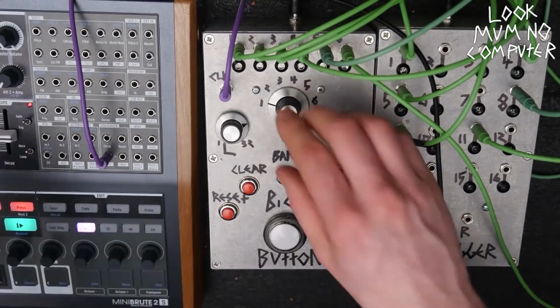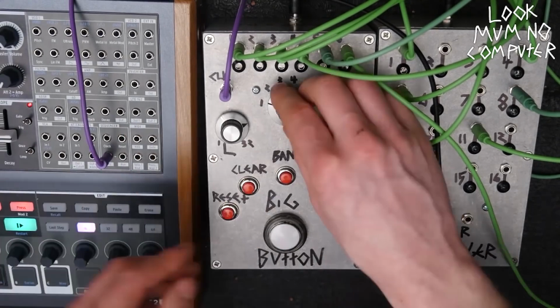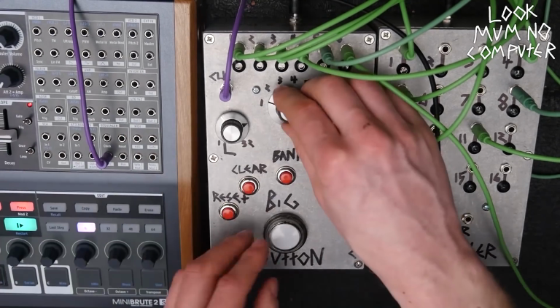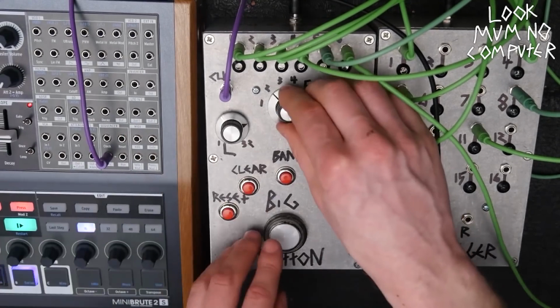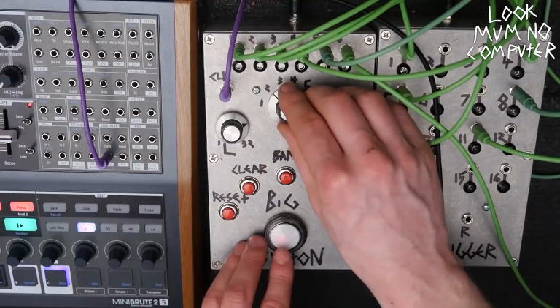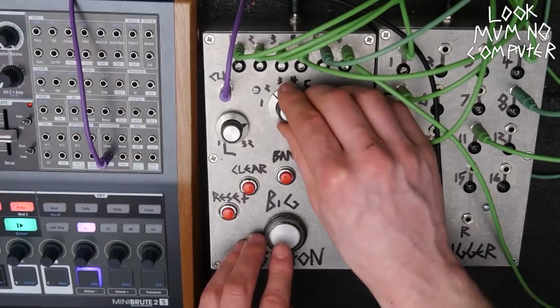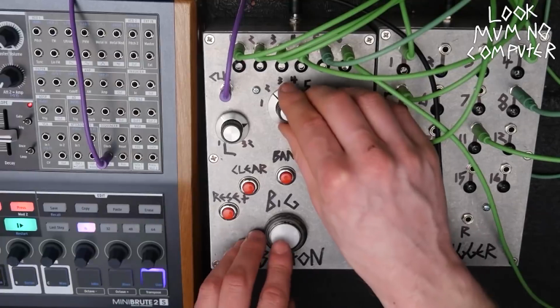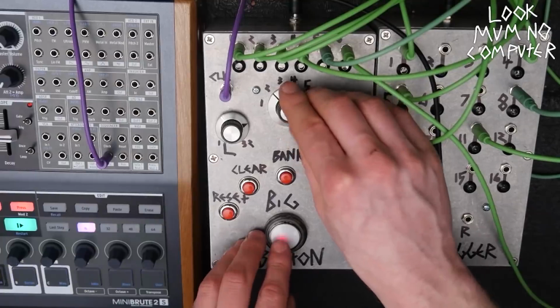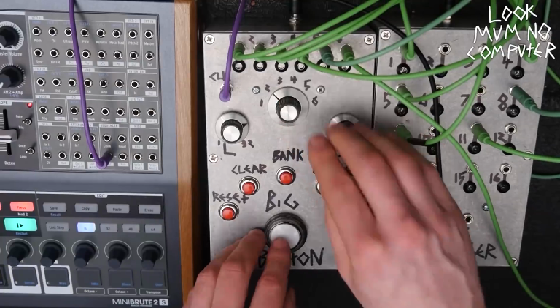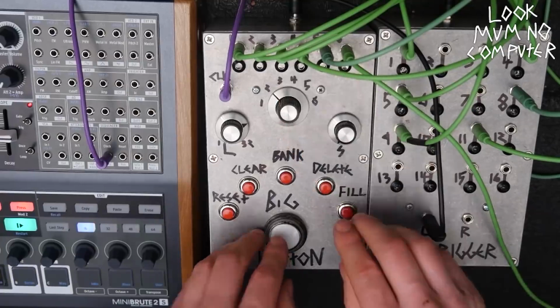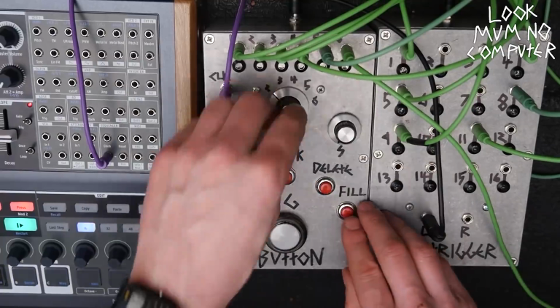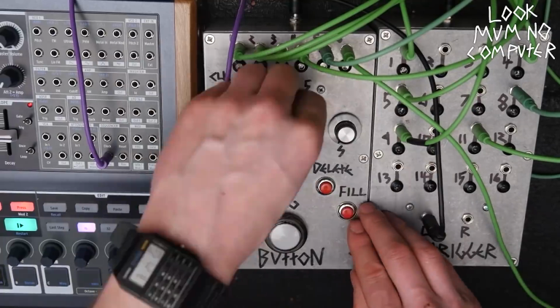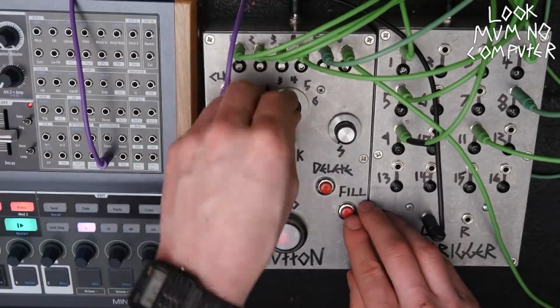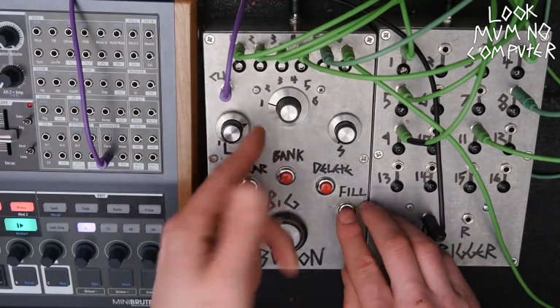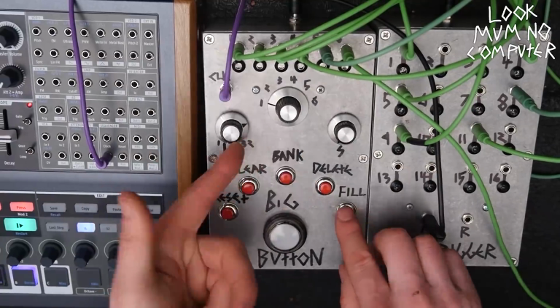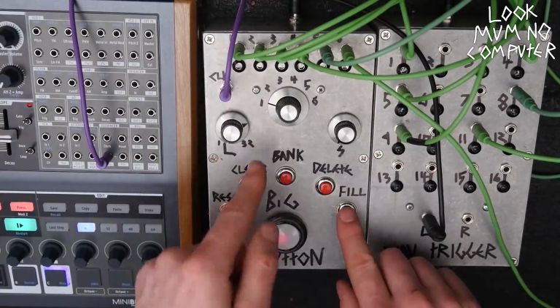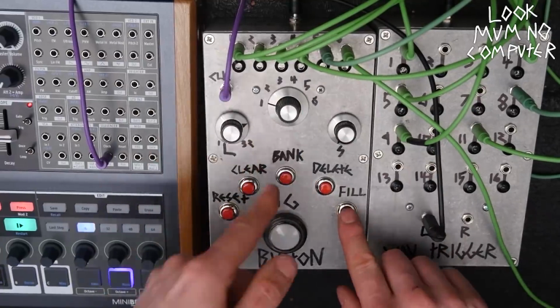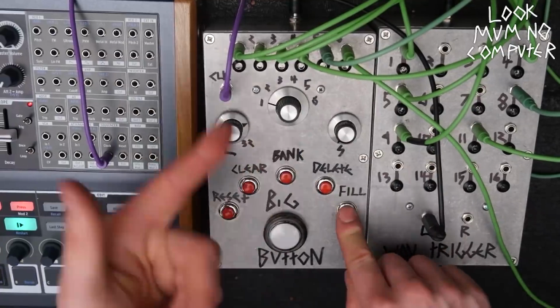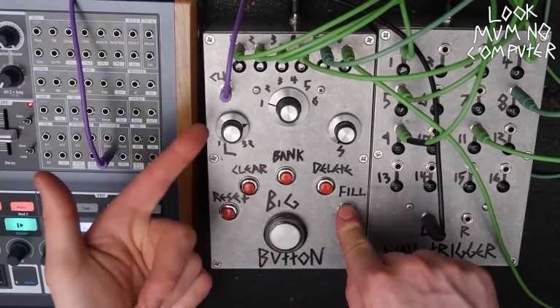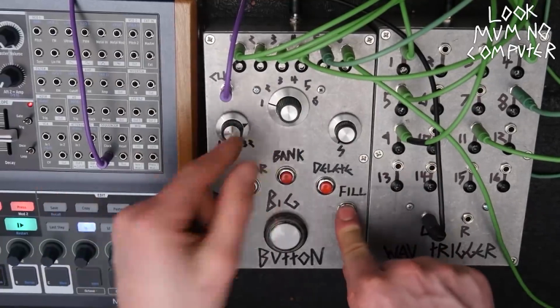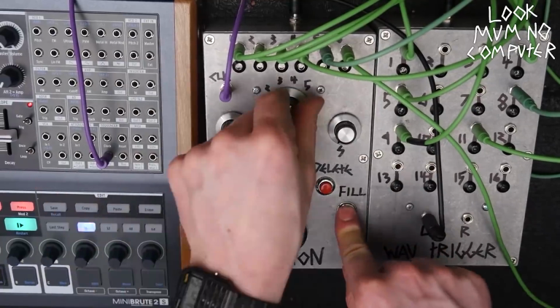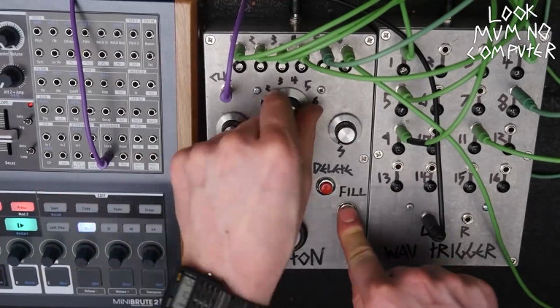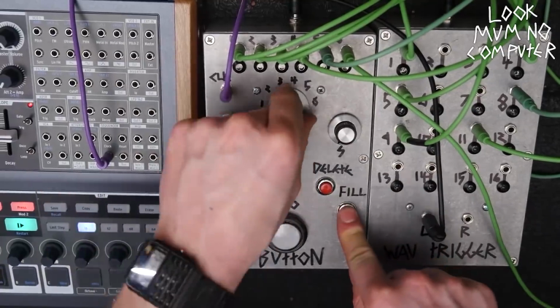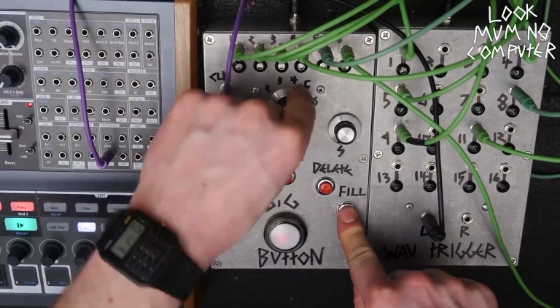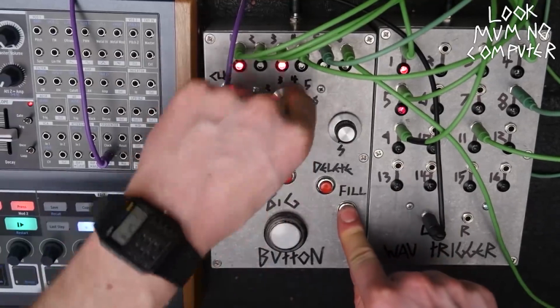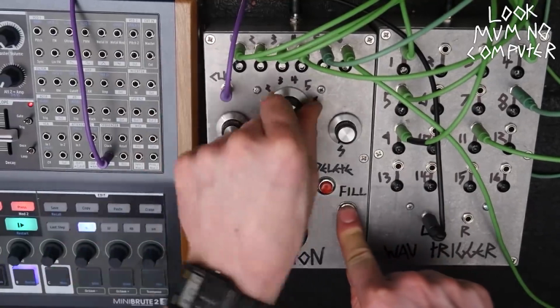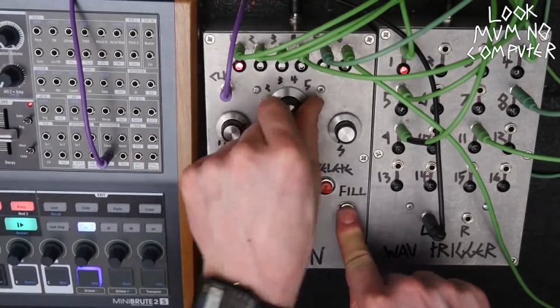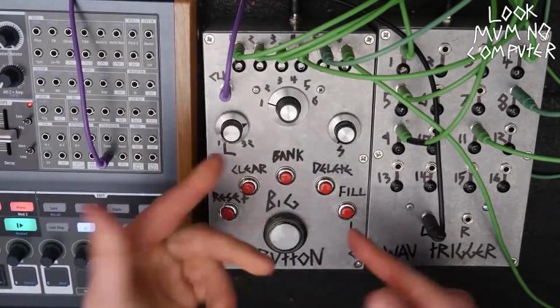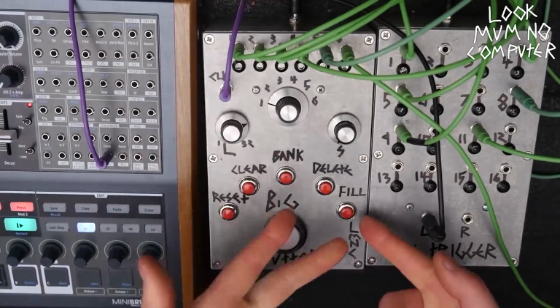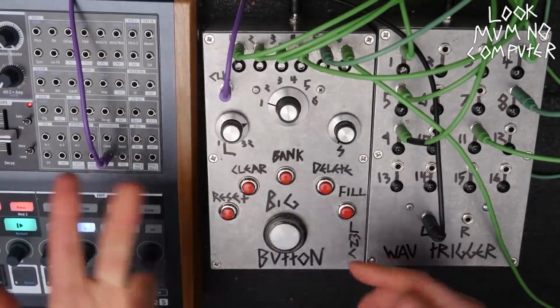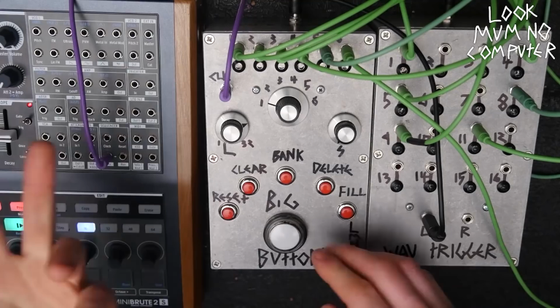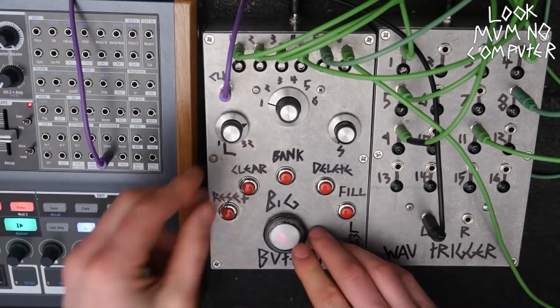That's the kick. And if I want to fill the kick — deeper — it's fulfilled.